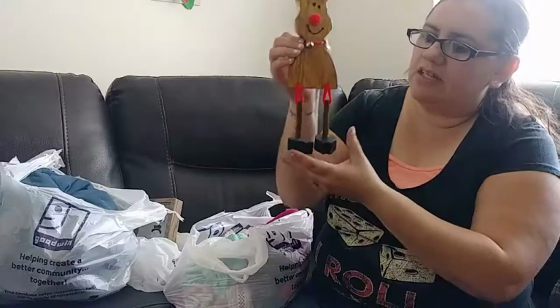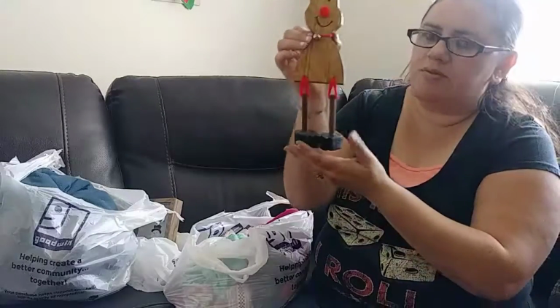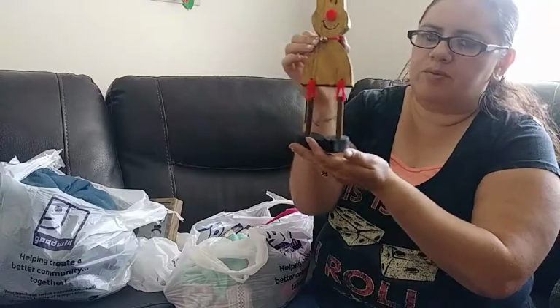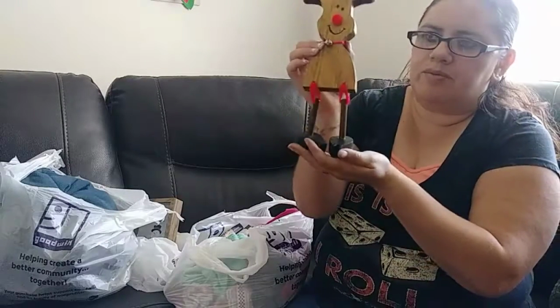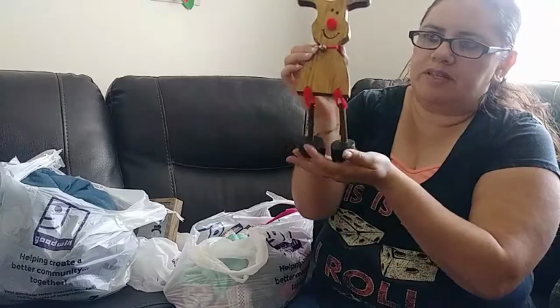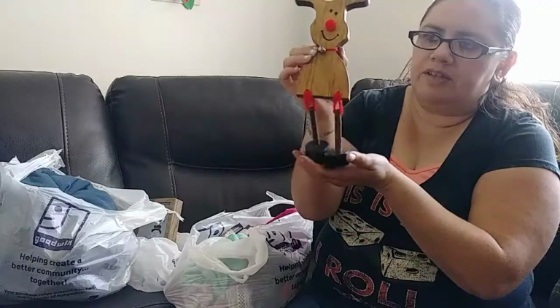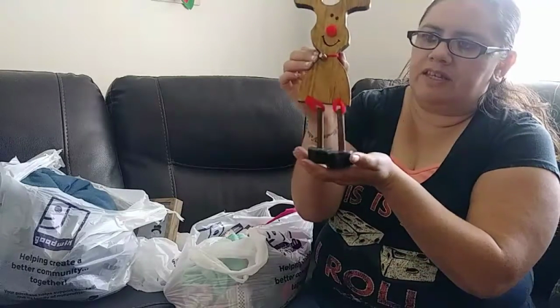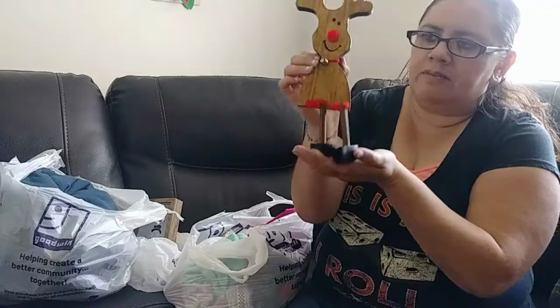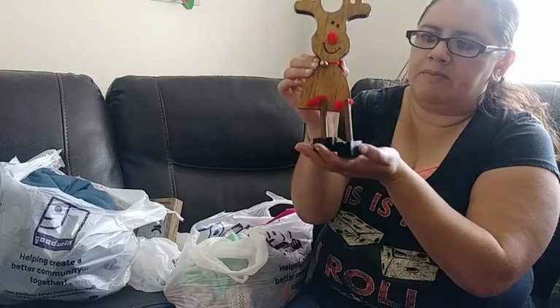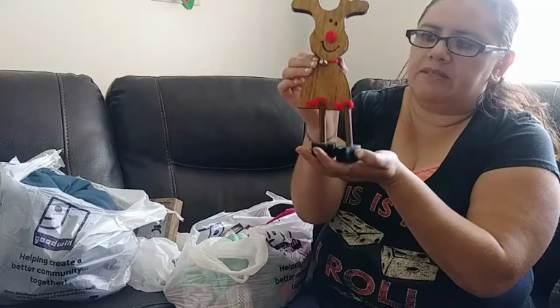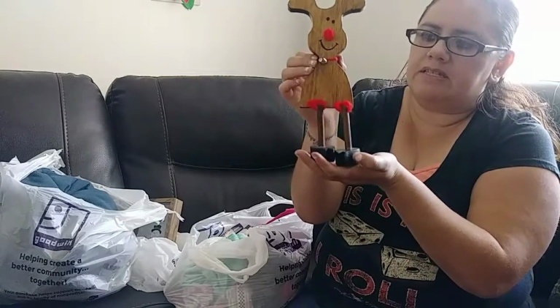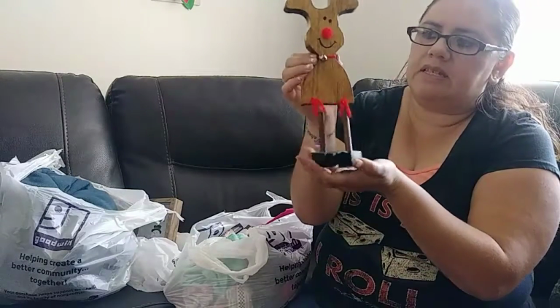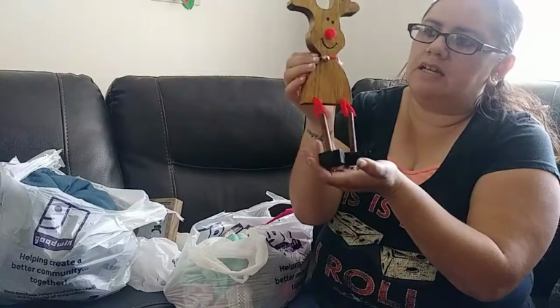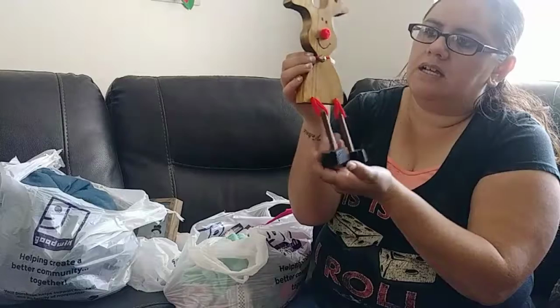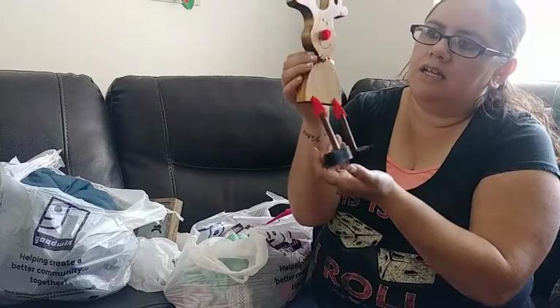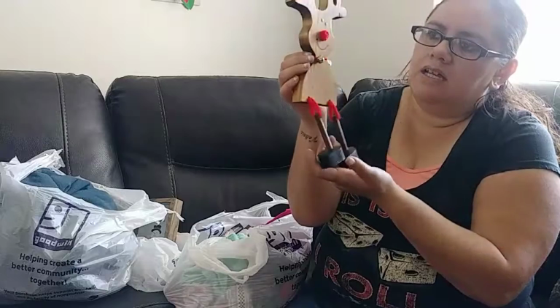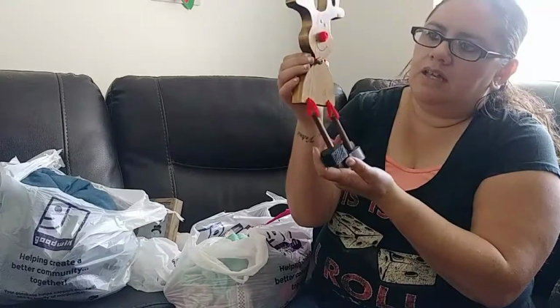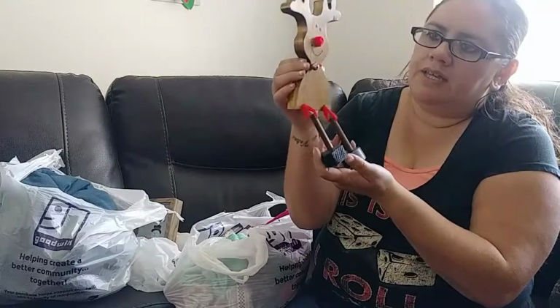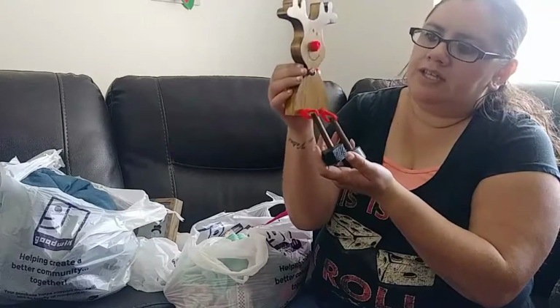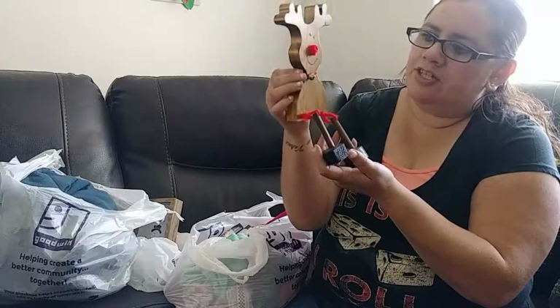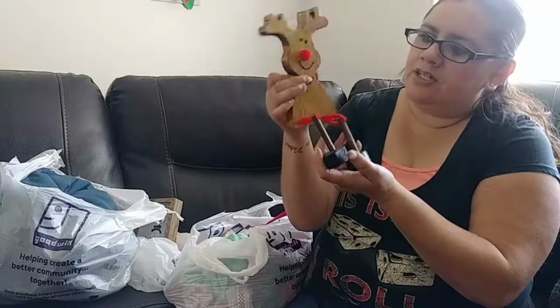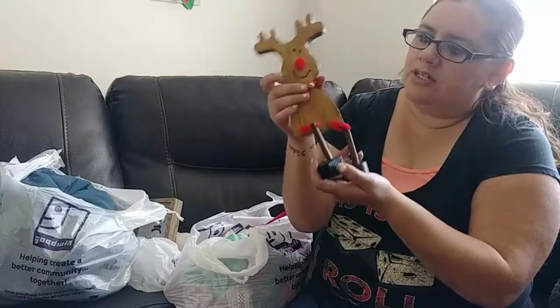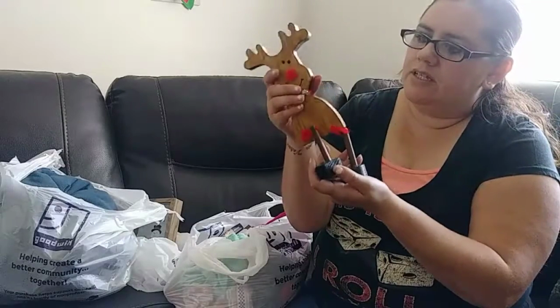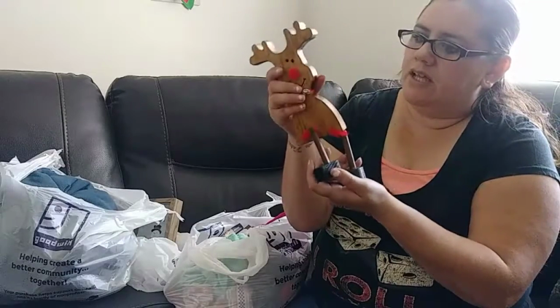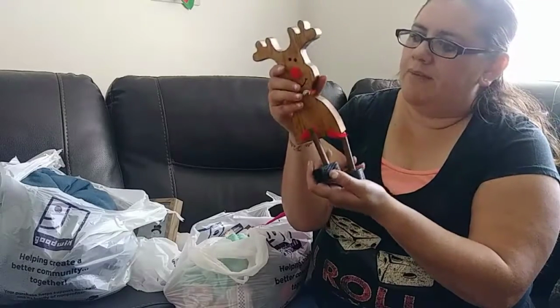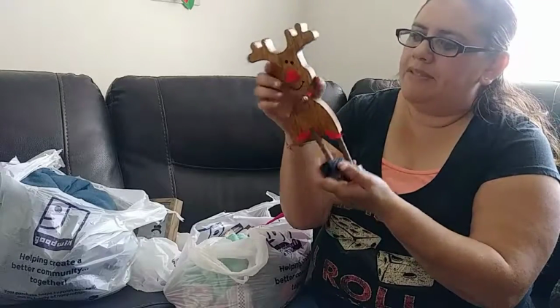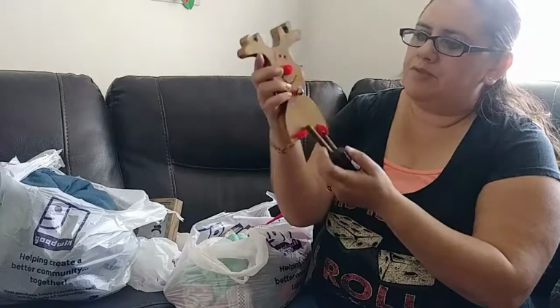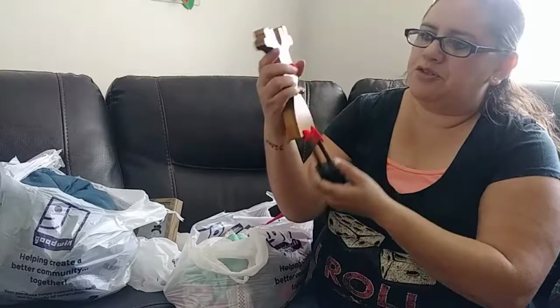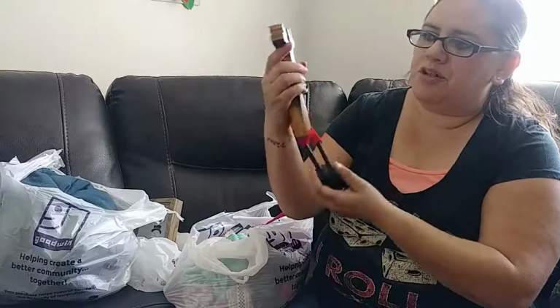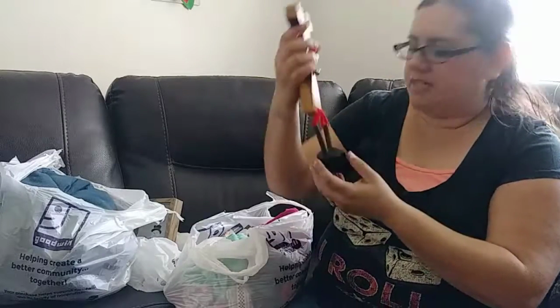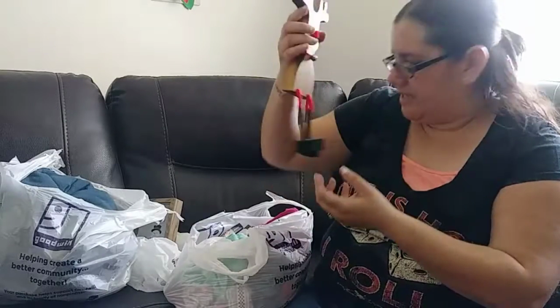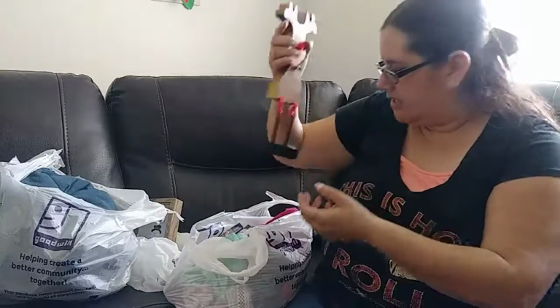I also got this little vintage reindeer that I thought was really, really cute. I think I'm going to put this in the kitchen, and this was $2.19.